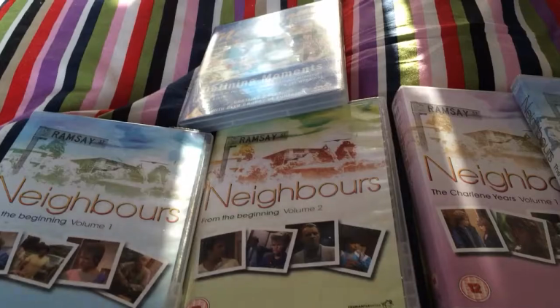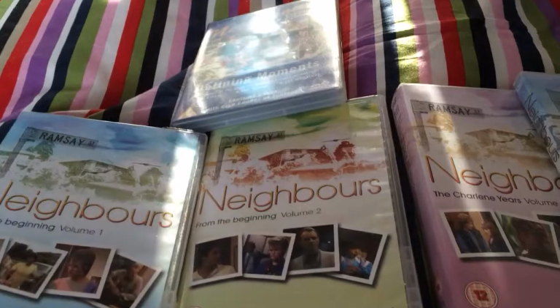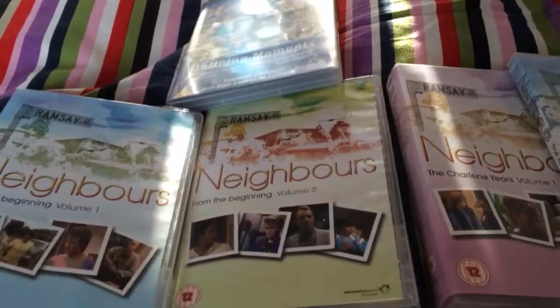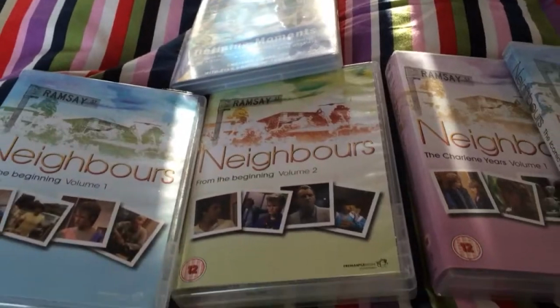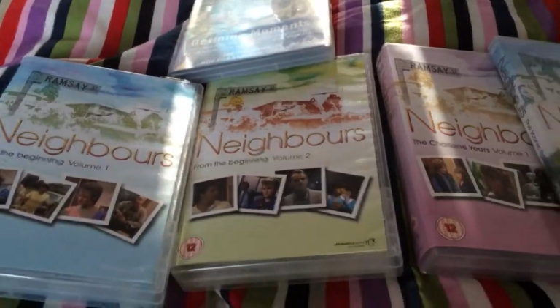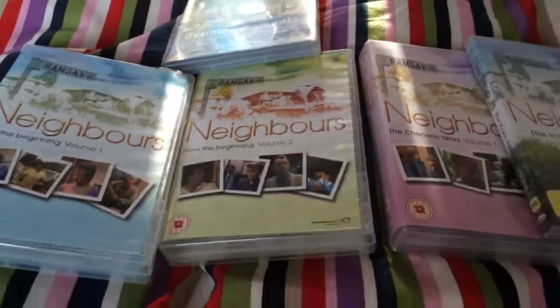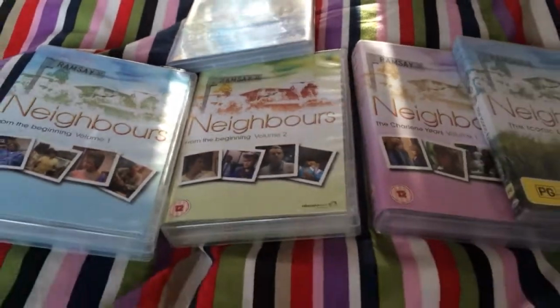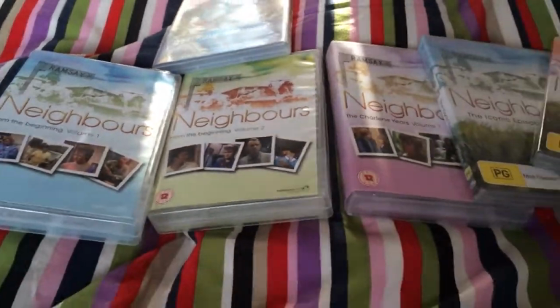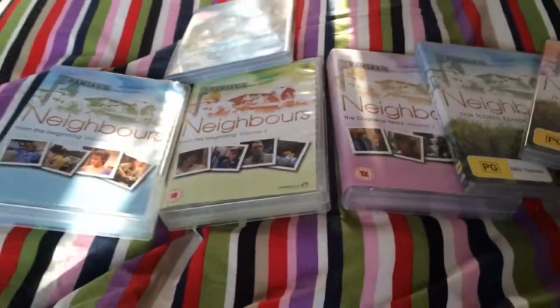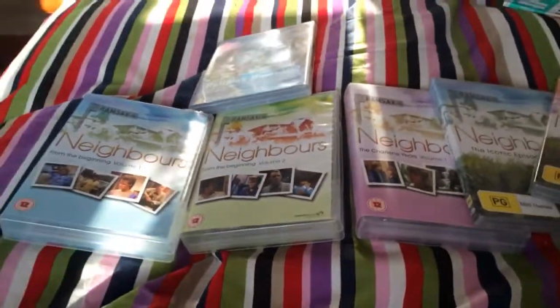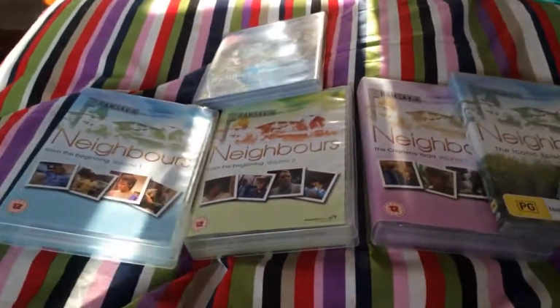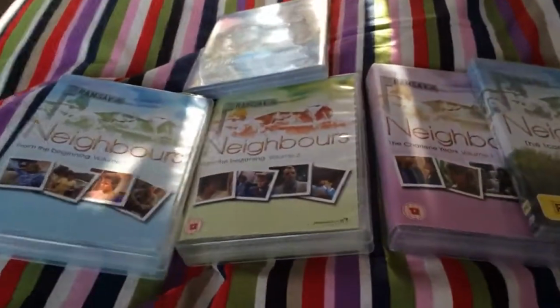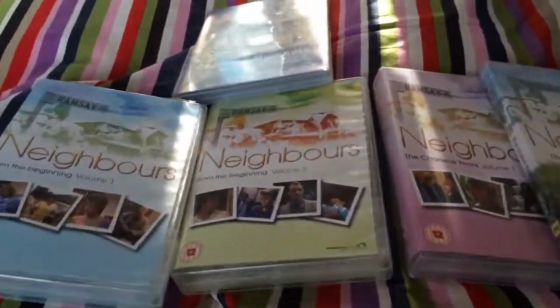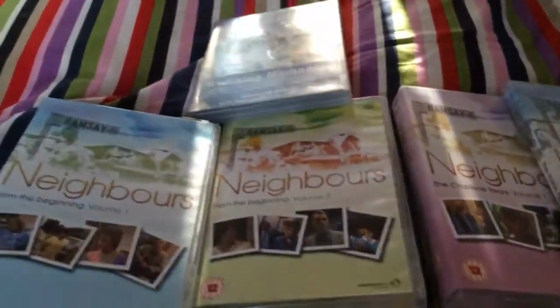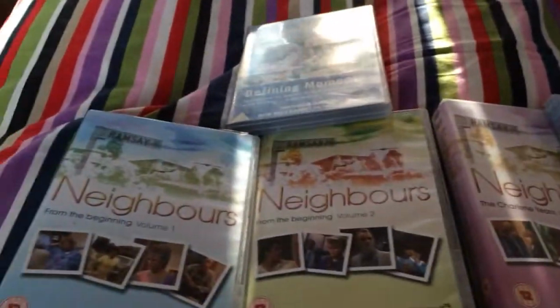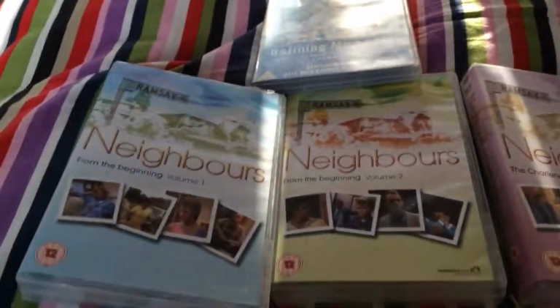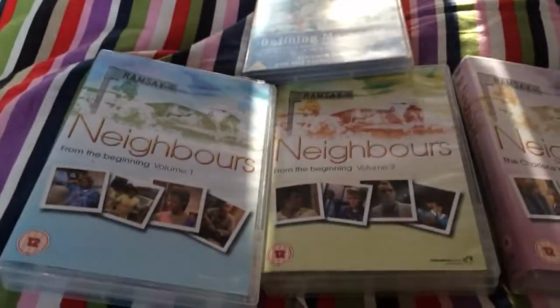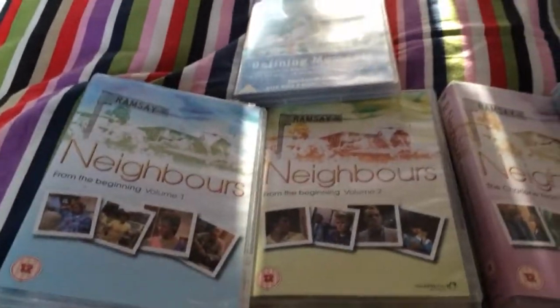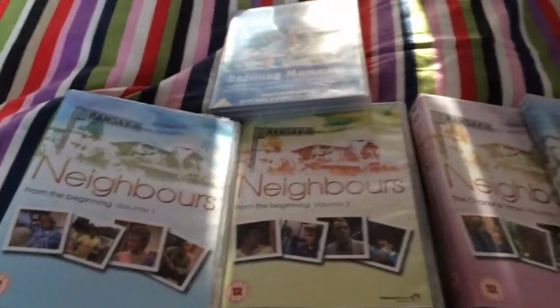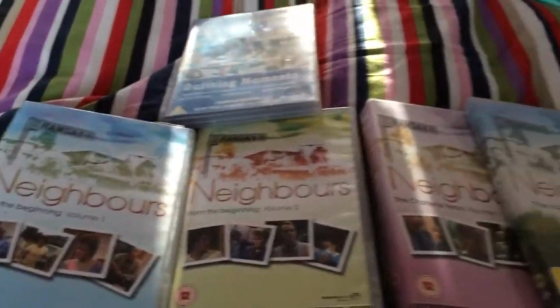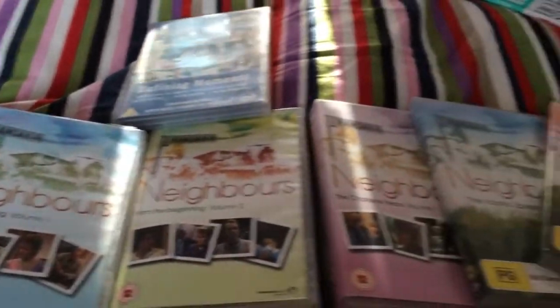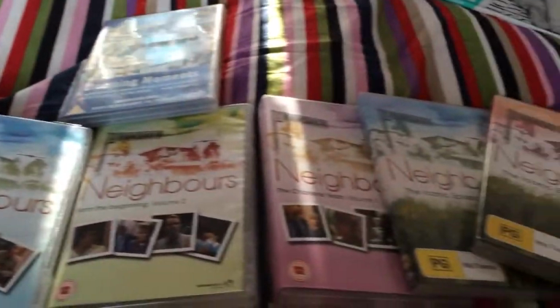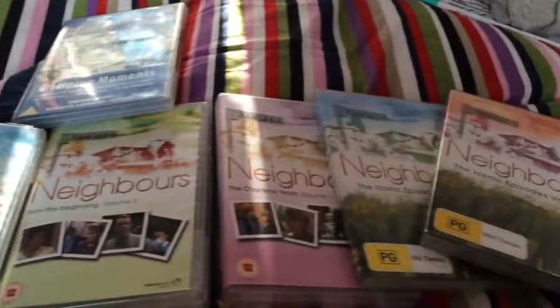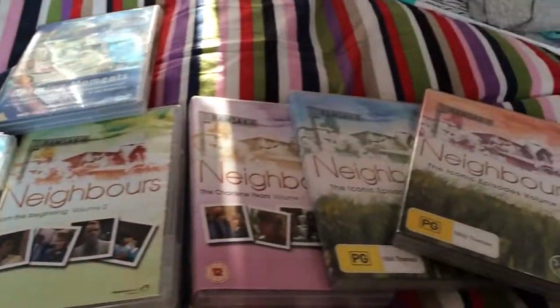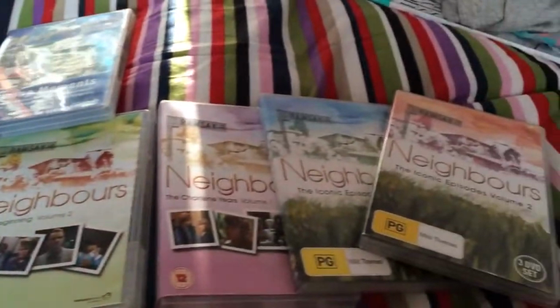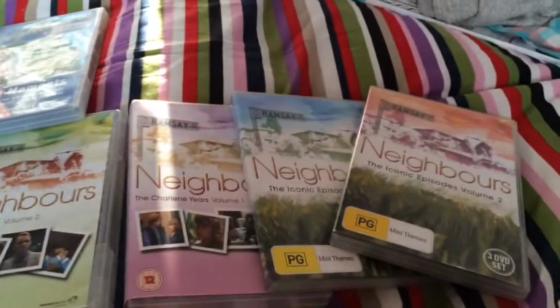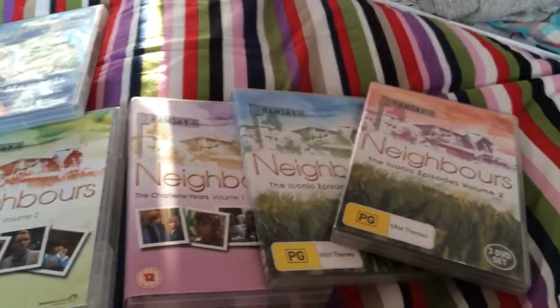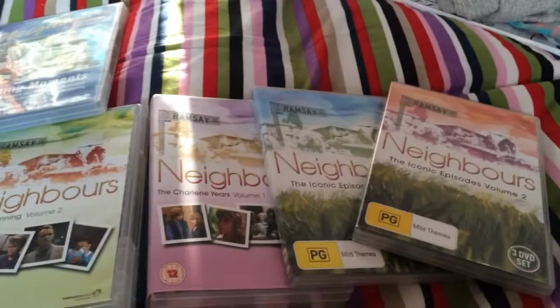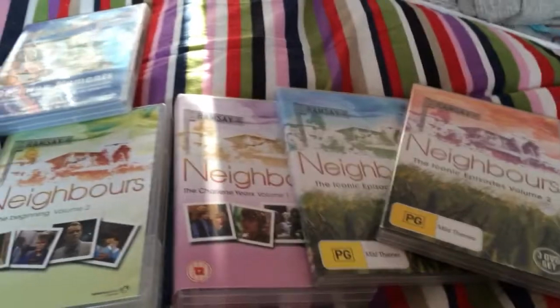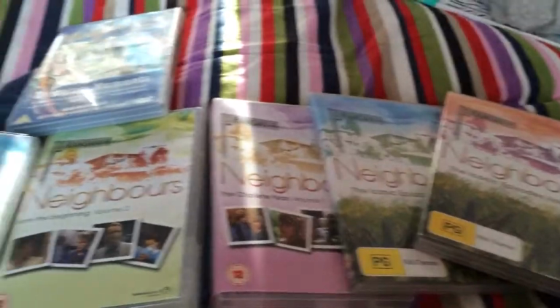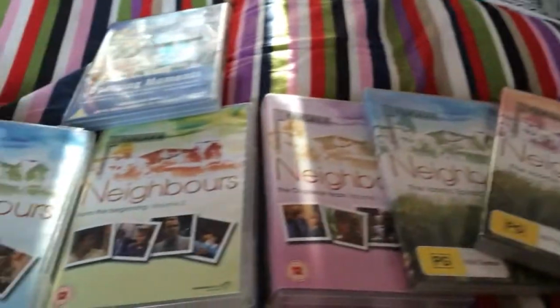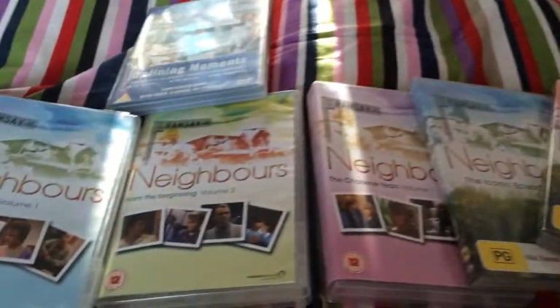Julia Davison back for another update. I'm just showing you my Neighbours collection today — all the DVDs I bought.